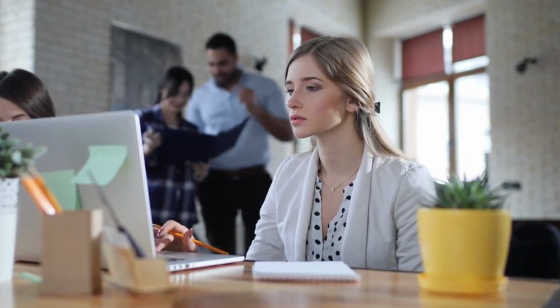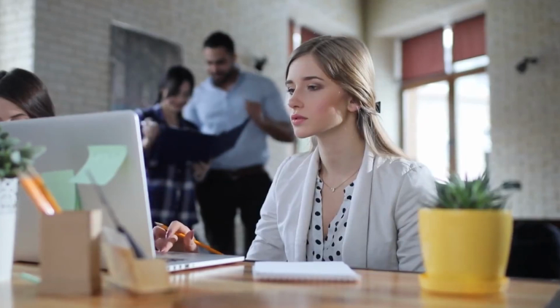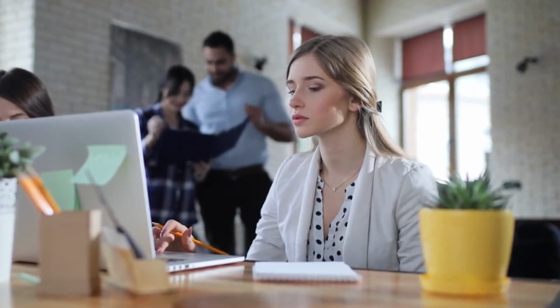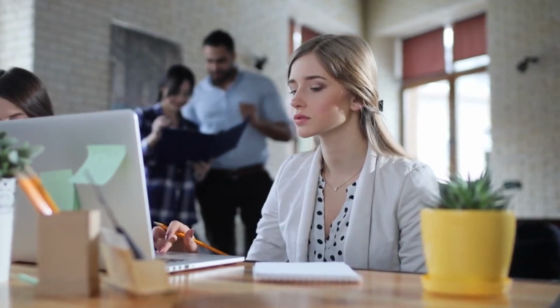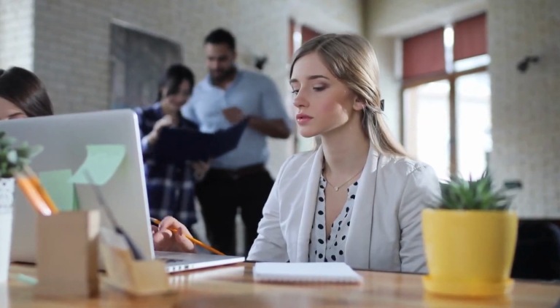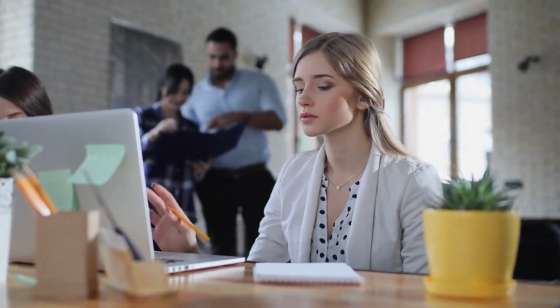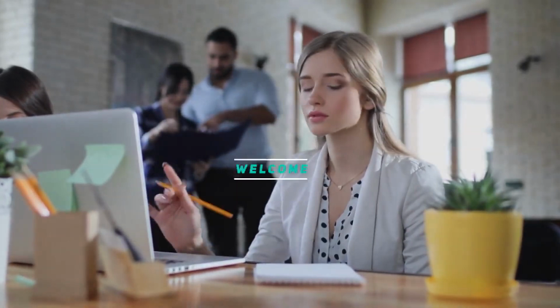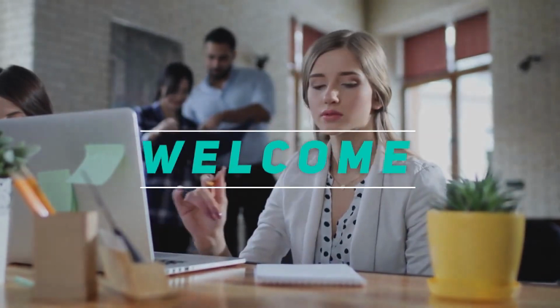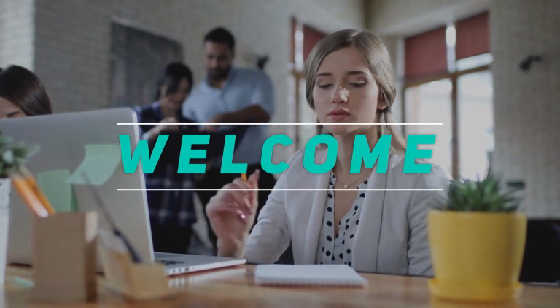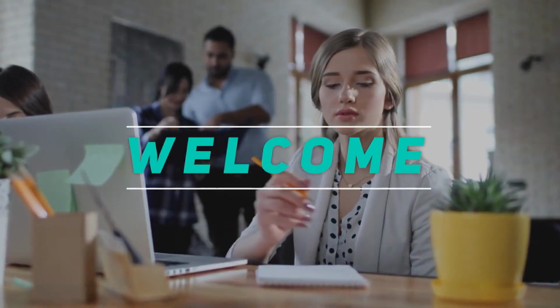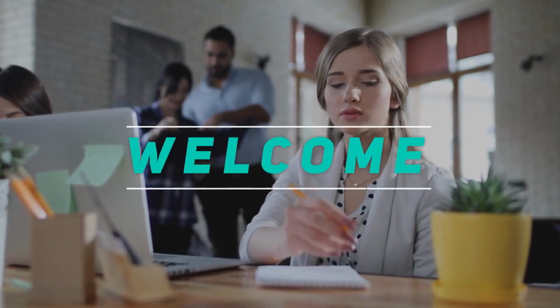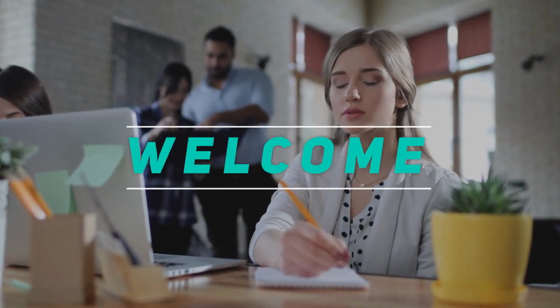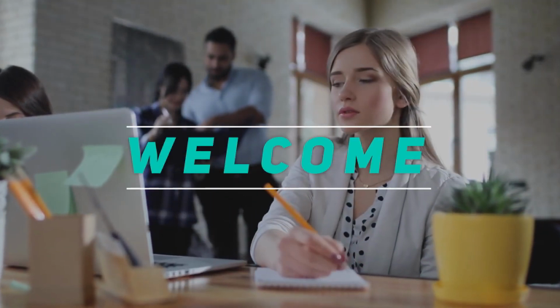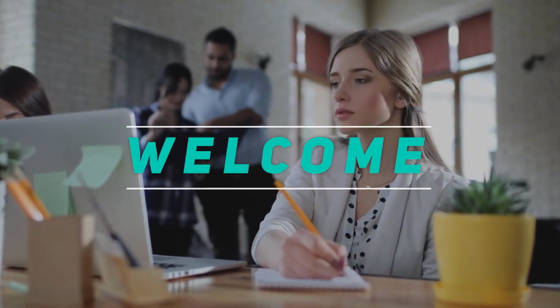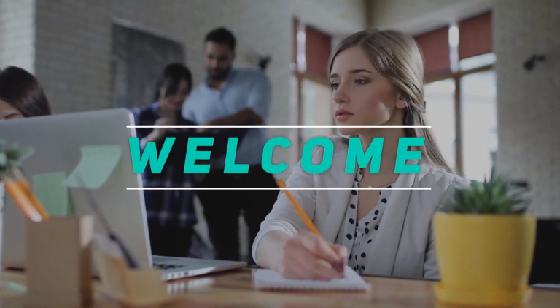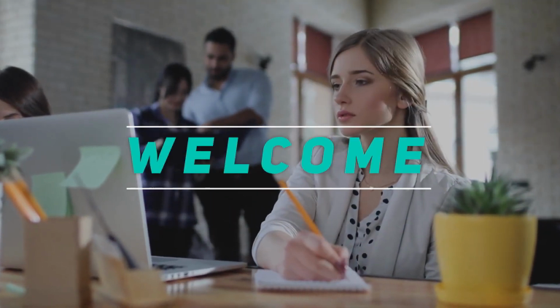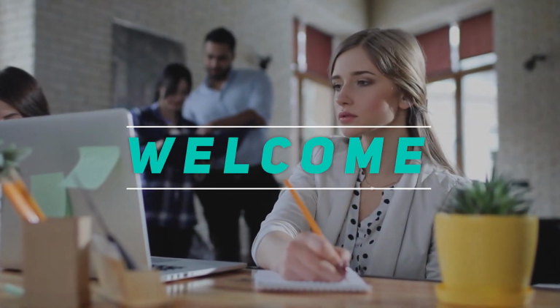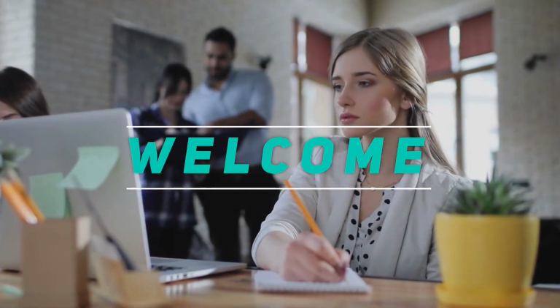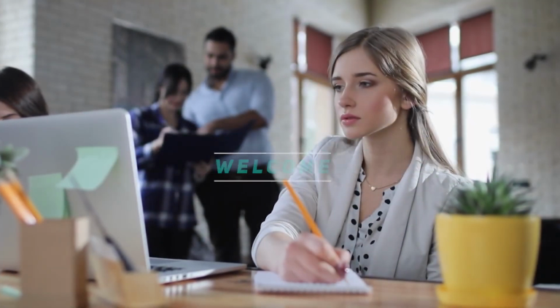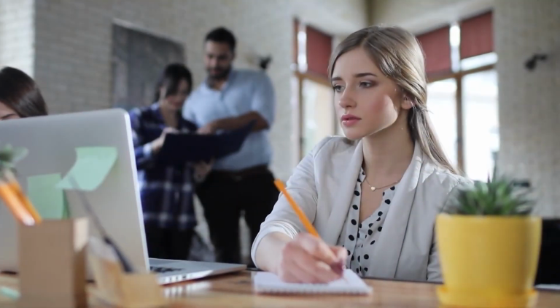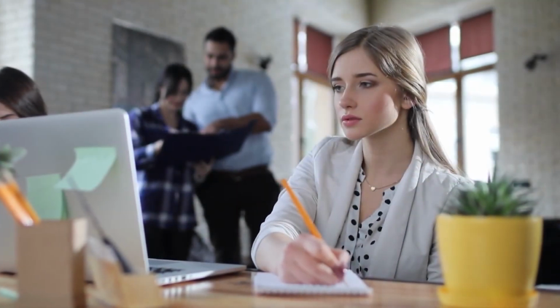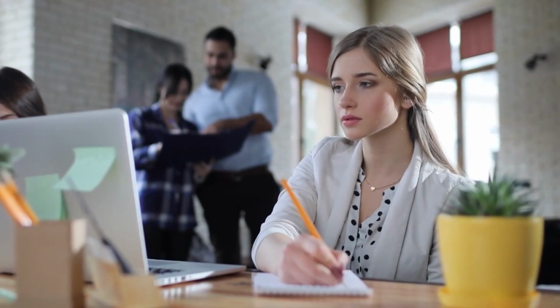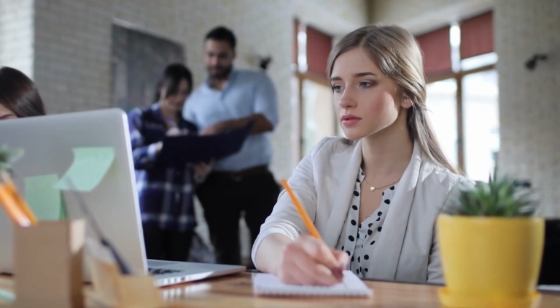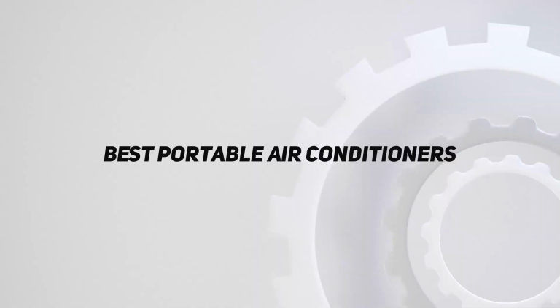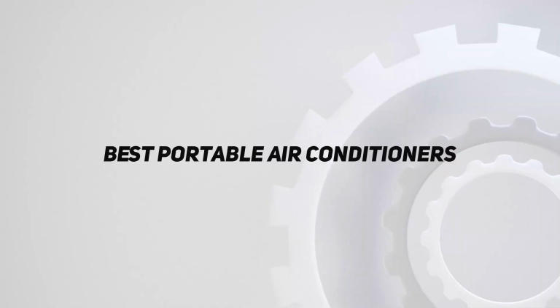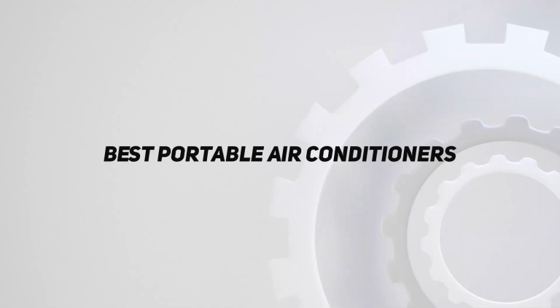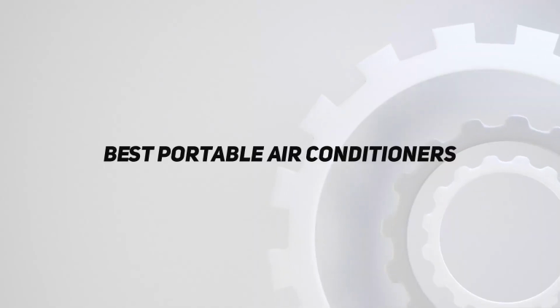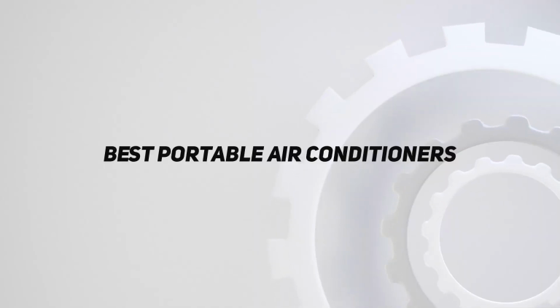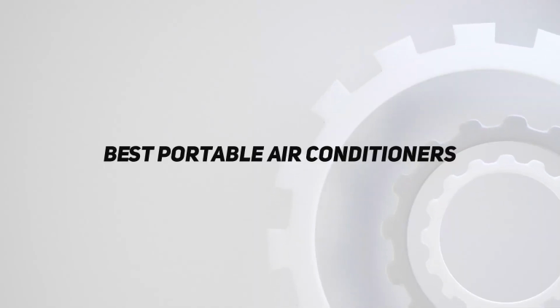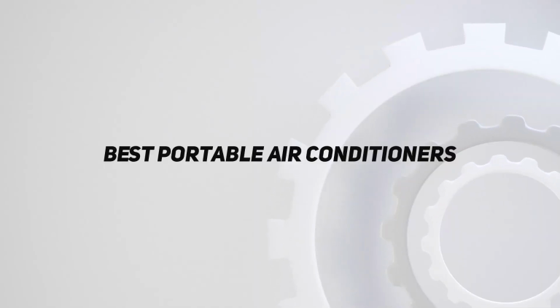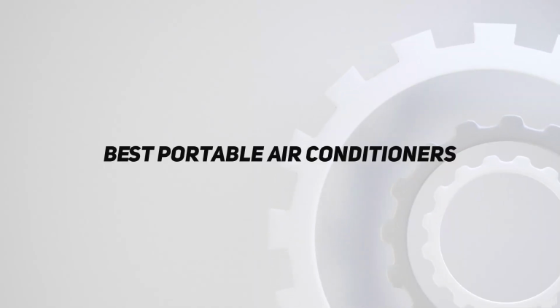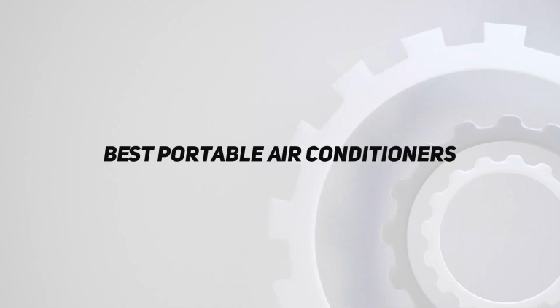Hey, welcome back to my channel. In this video, I'm gonna talk about the top 5 best portable air conditioners.